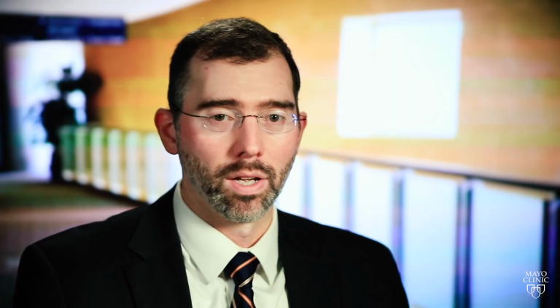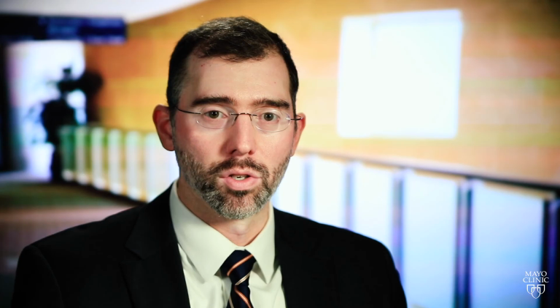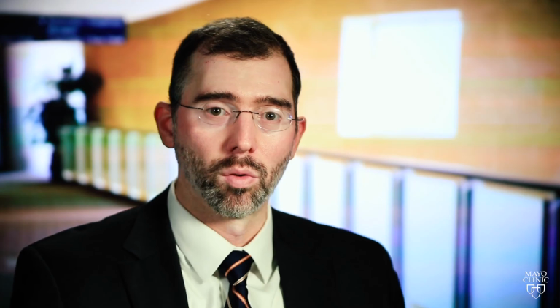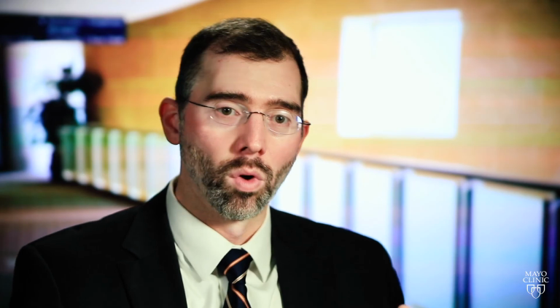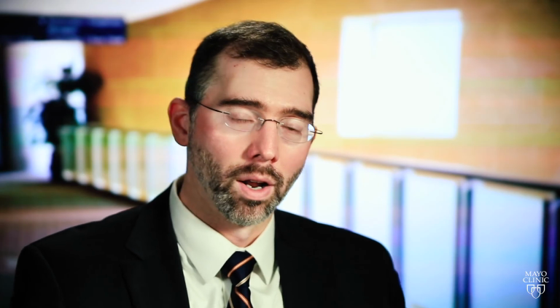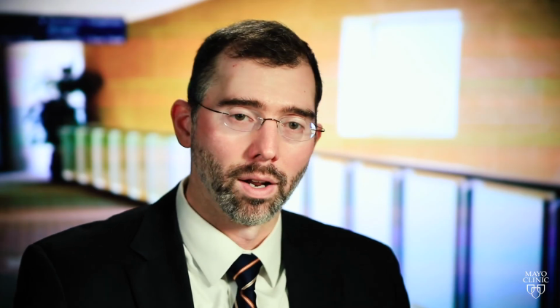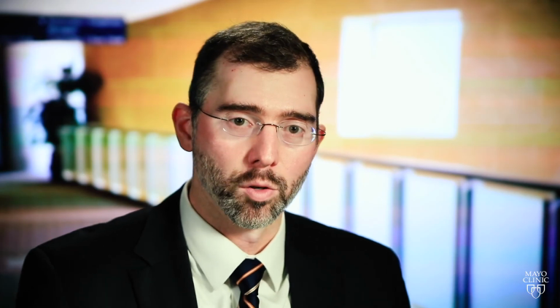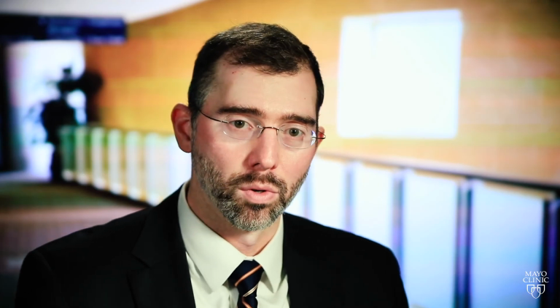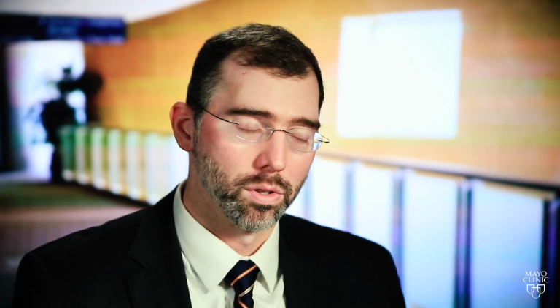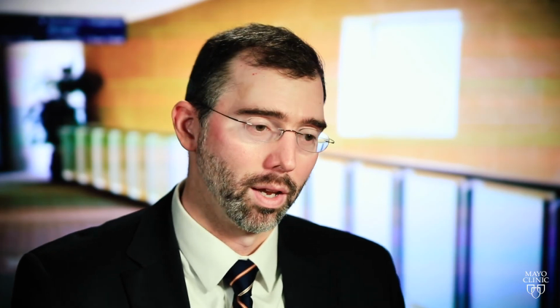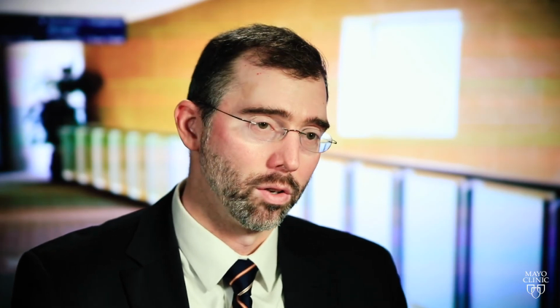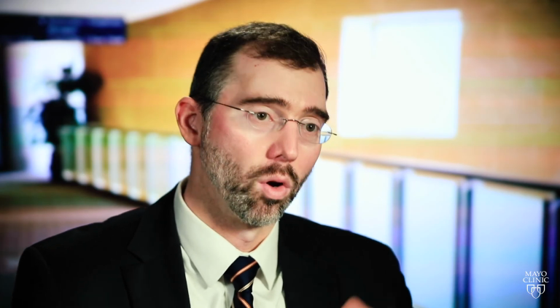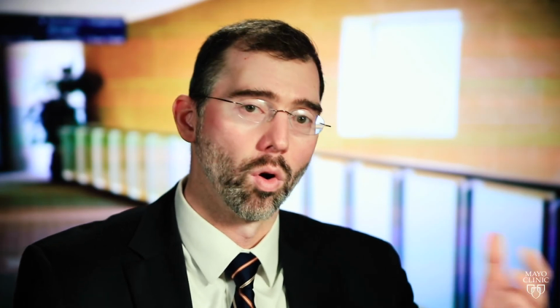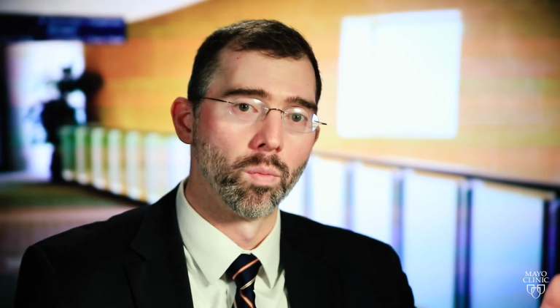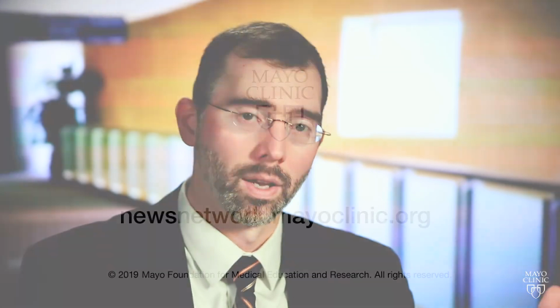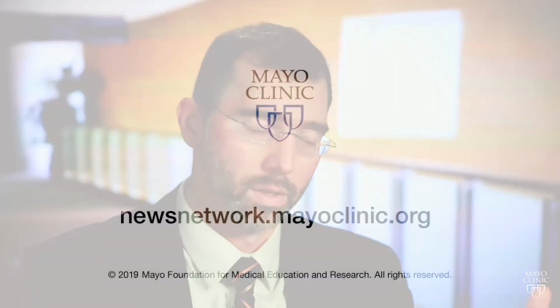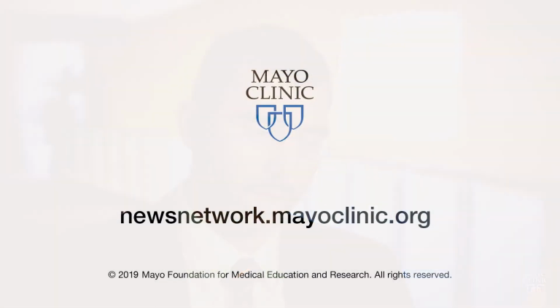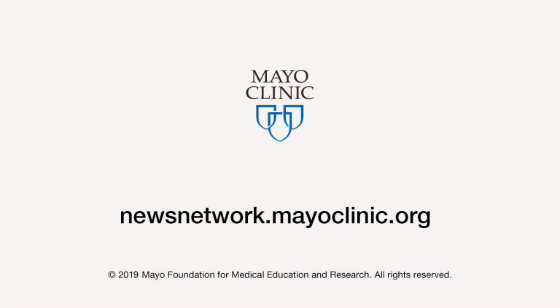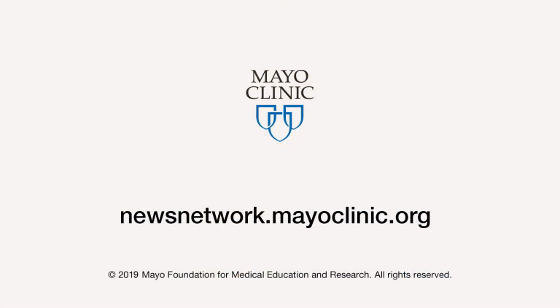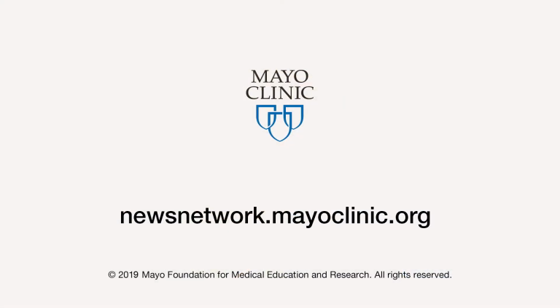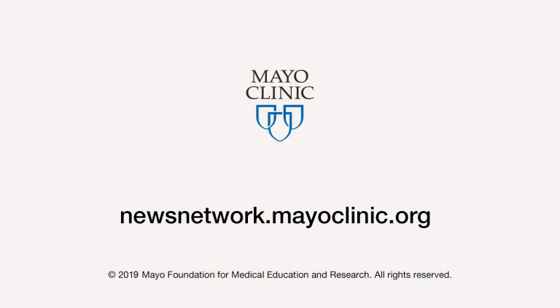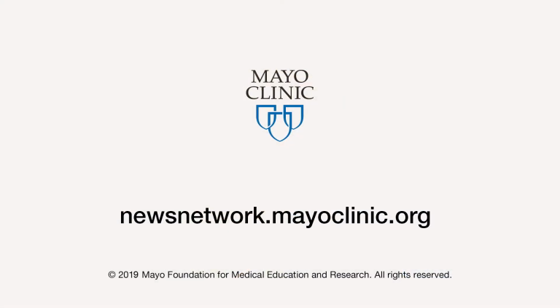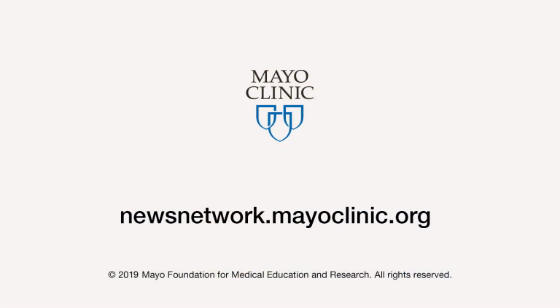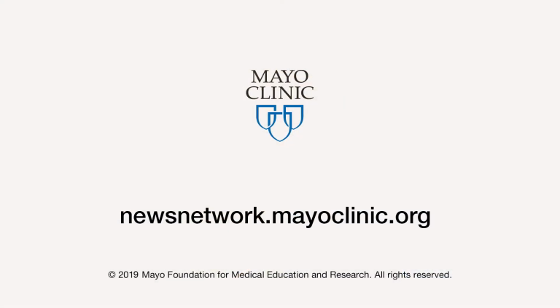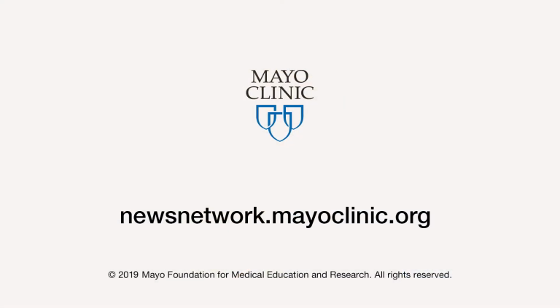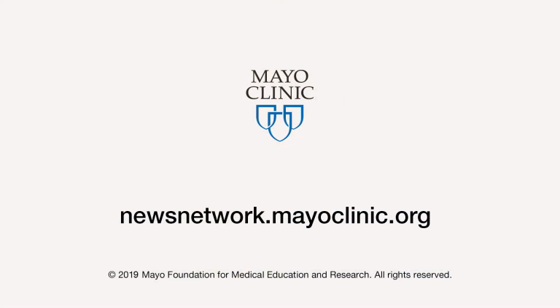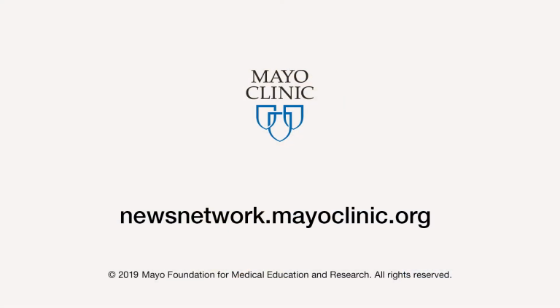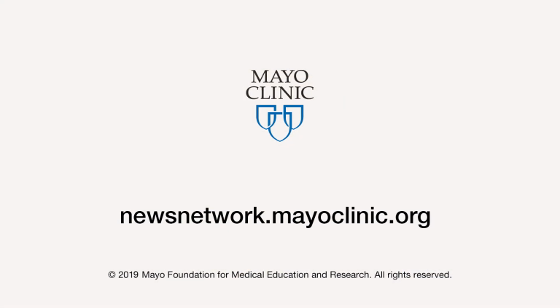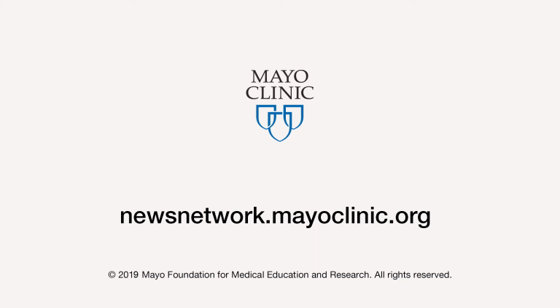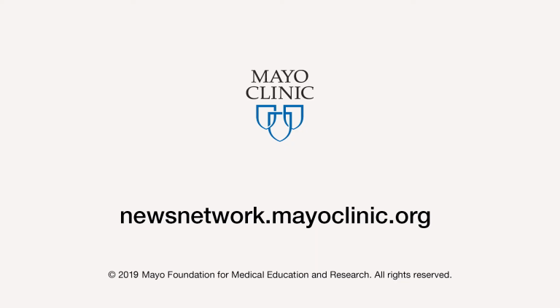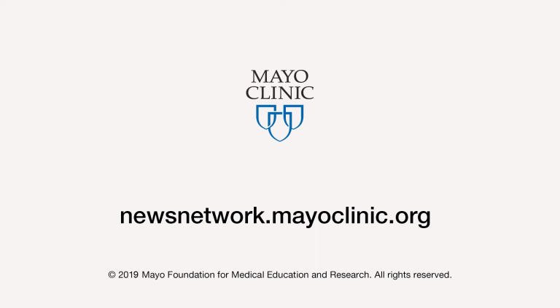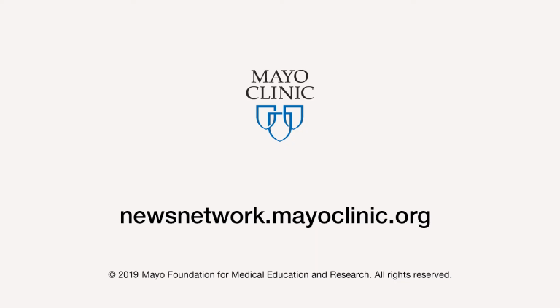It takes a one-night hospital stay and you go home the next day. For the Mayo Clinic News Network, I'm Vivian Williams.